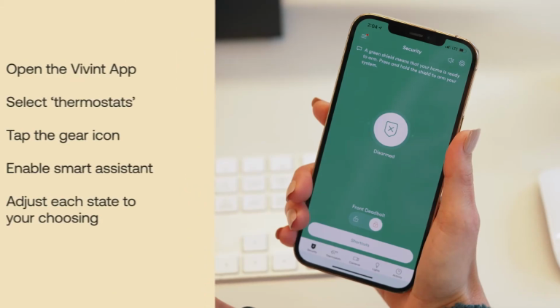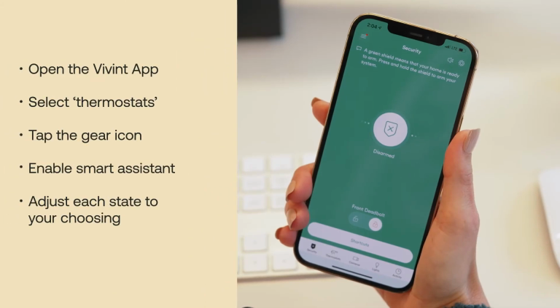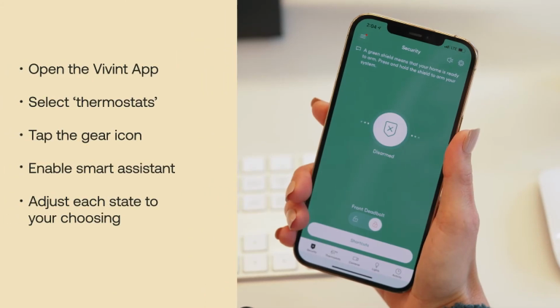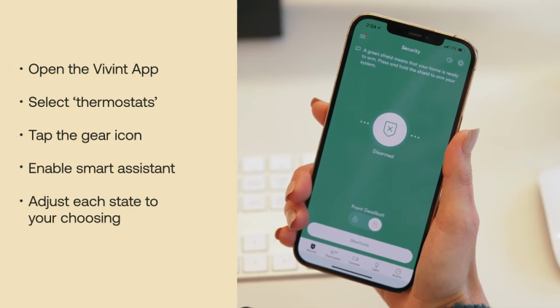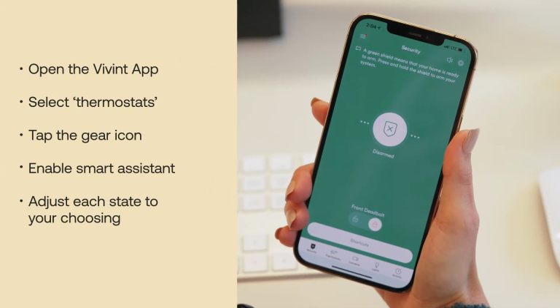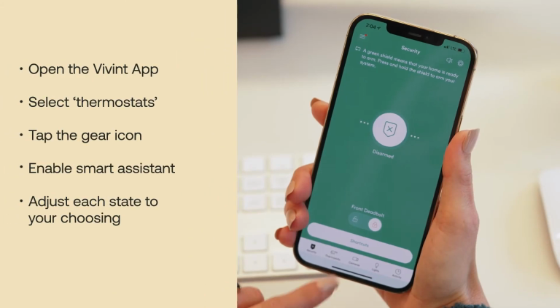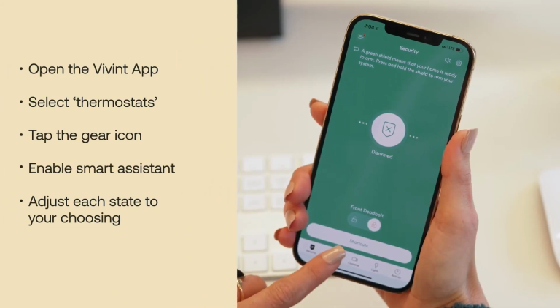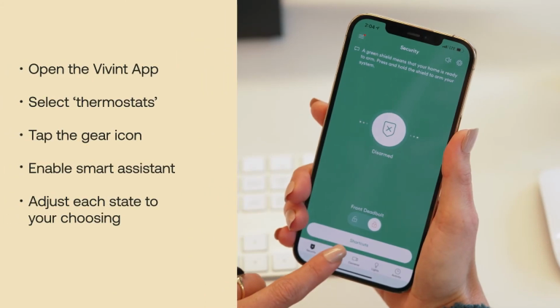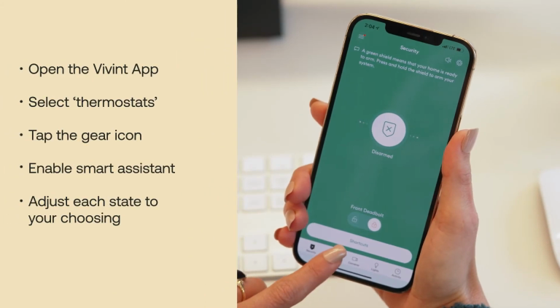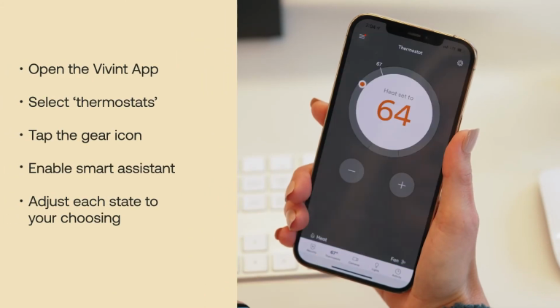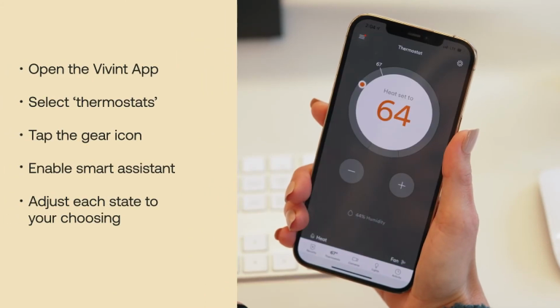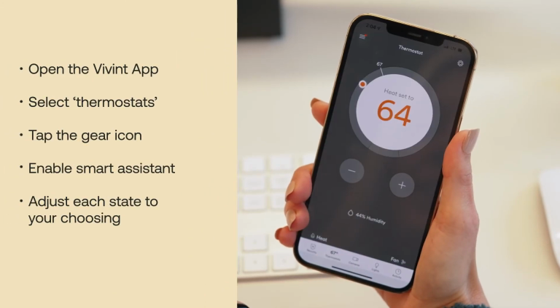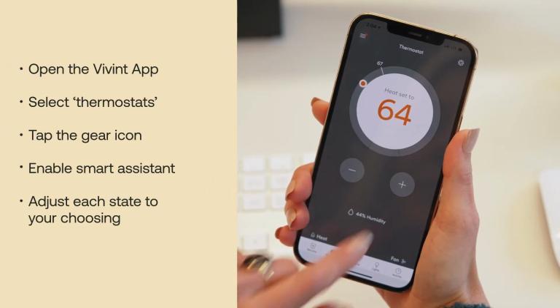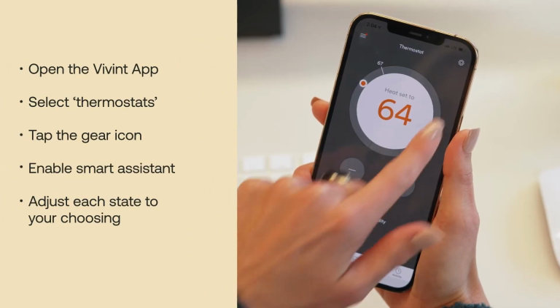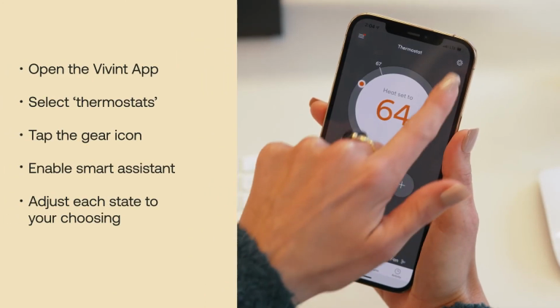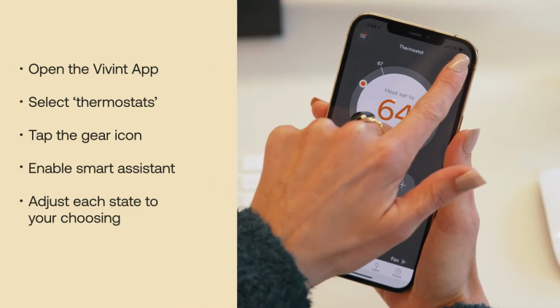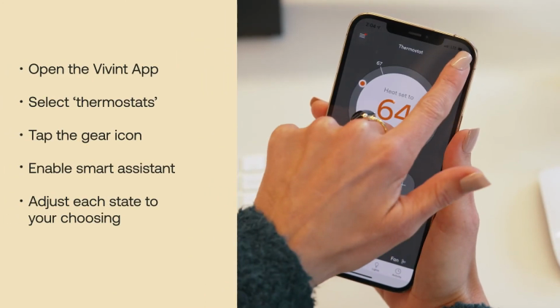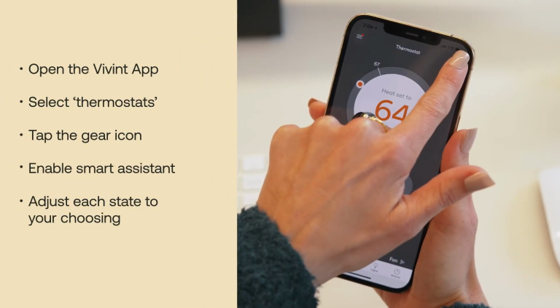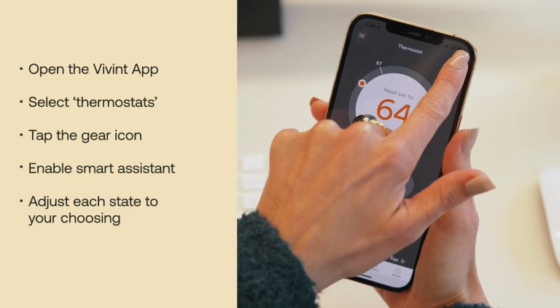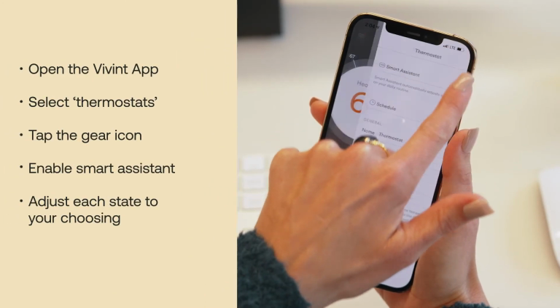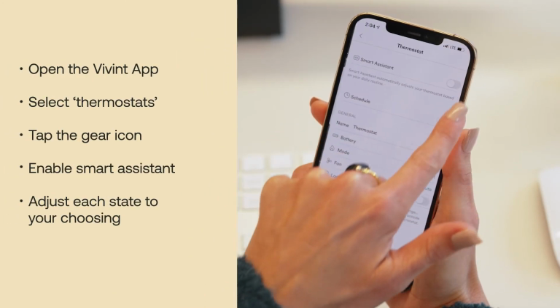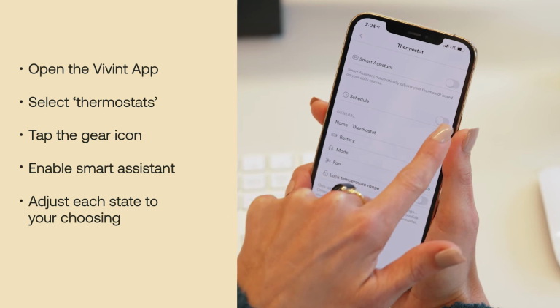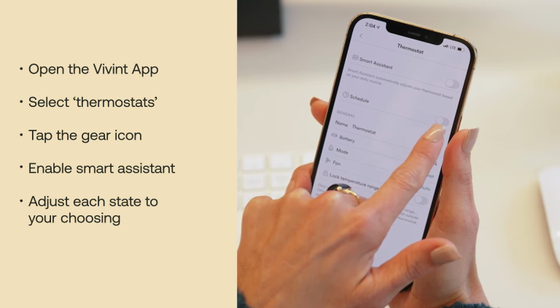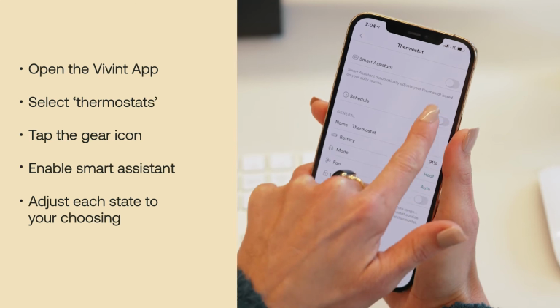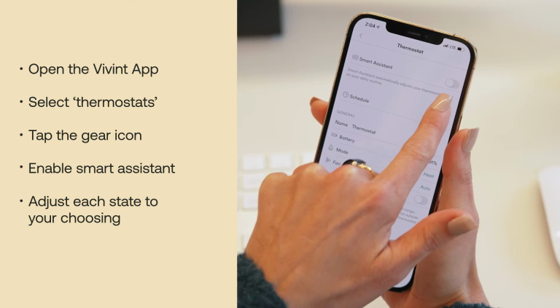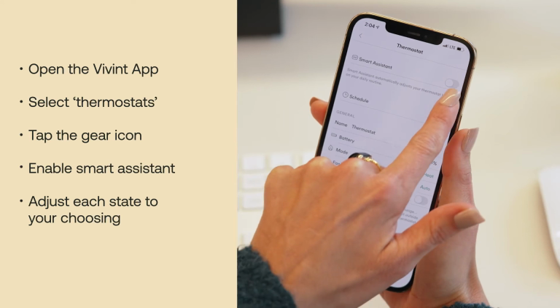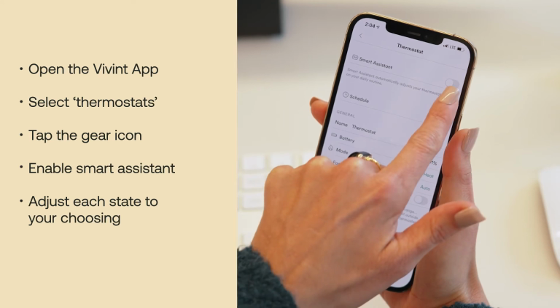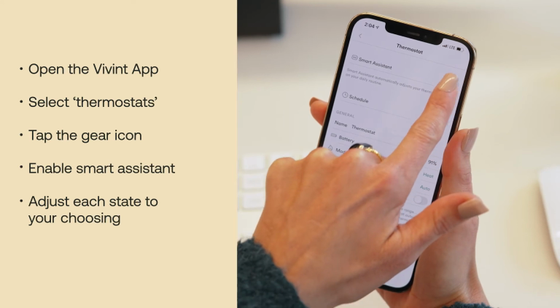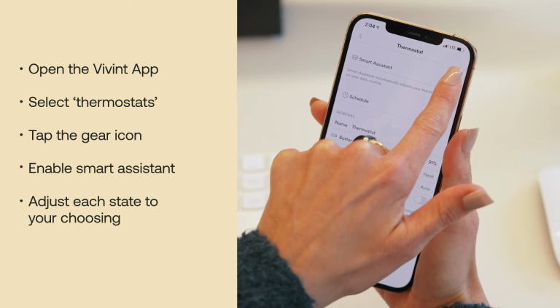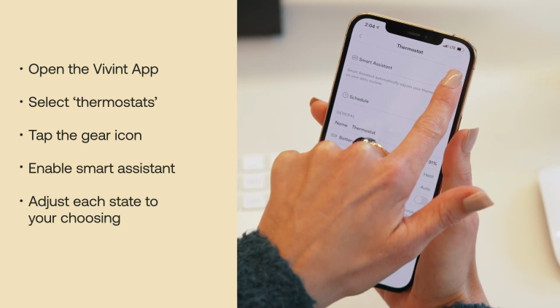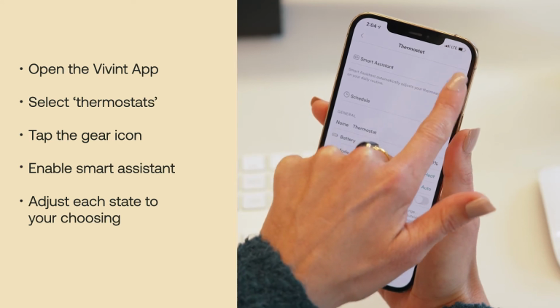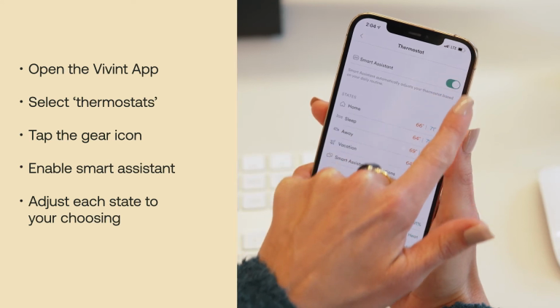First, open the Vivint app, click on thermostats, select the gear icon in the top right, and enable smart assistant.